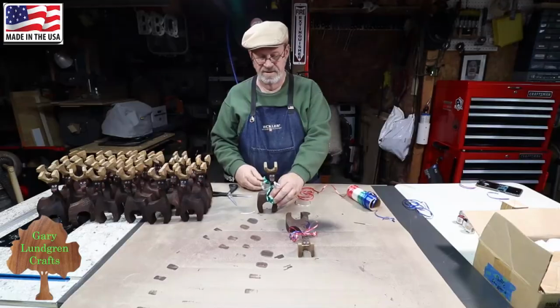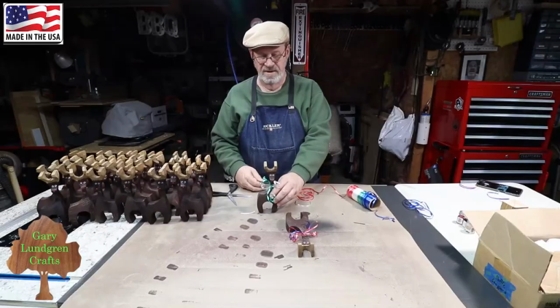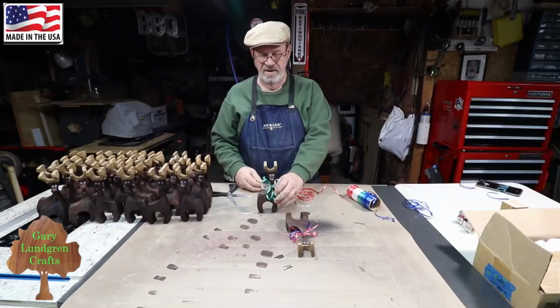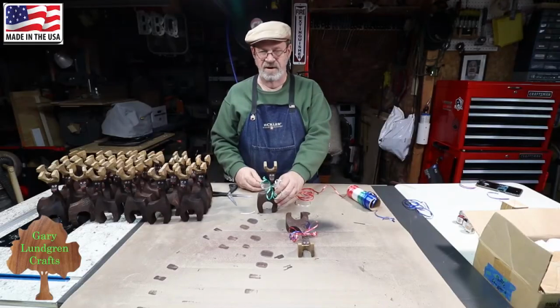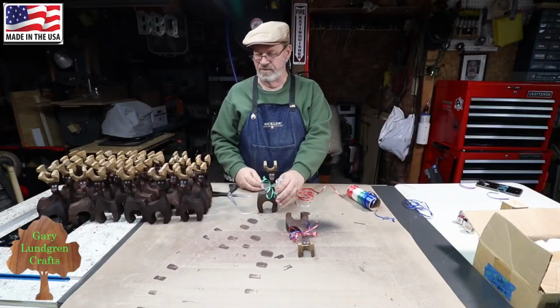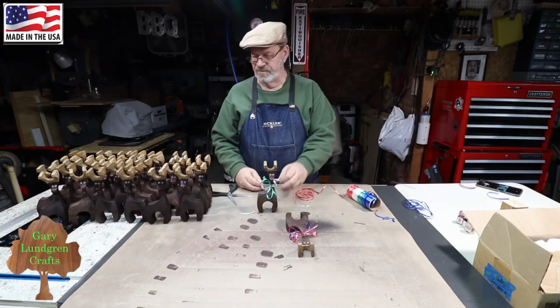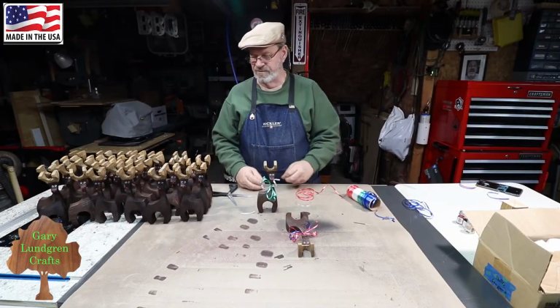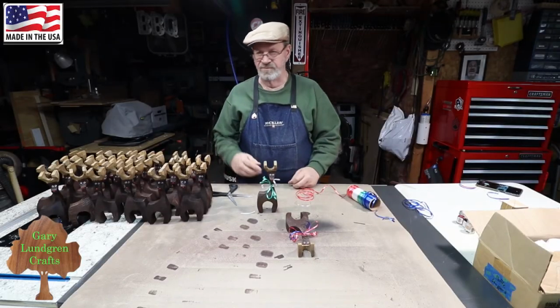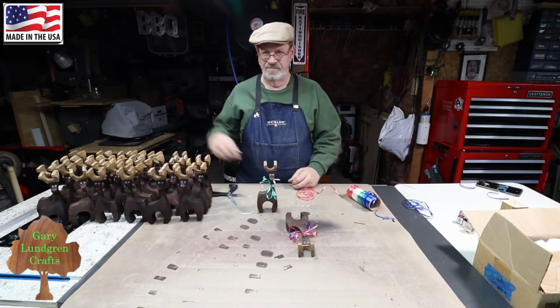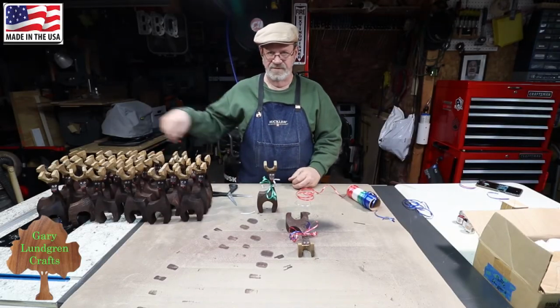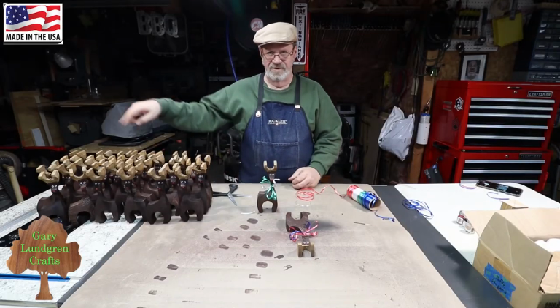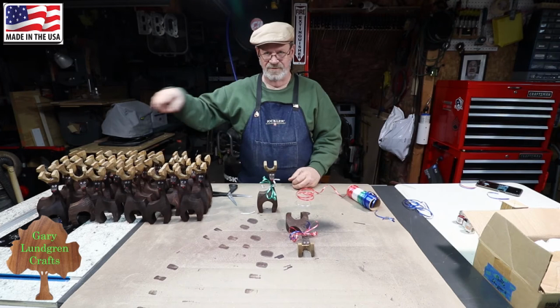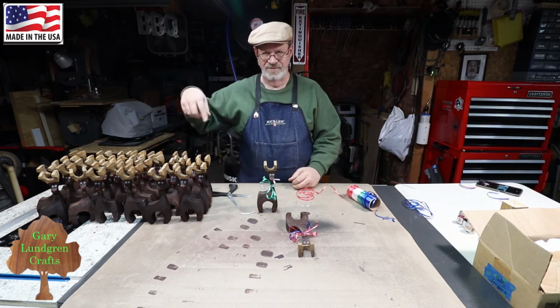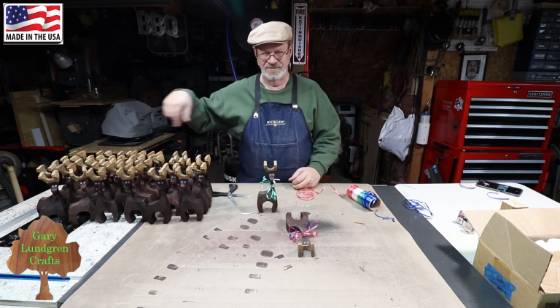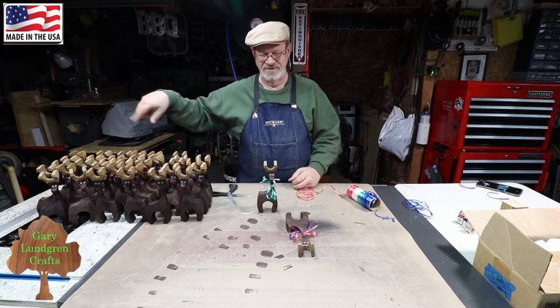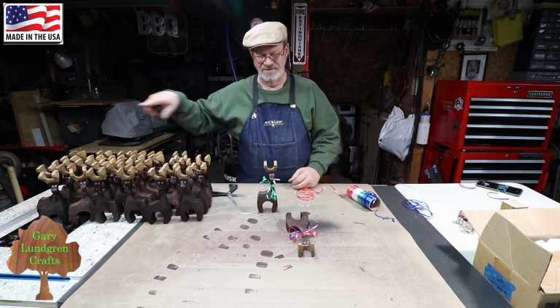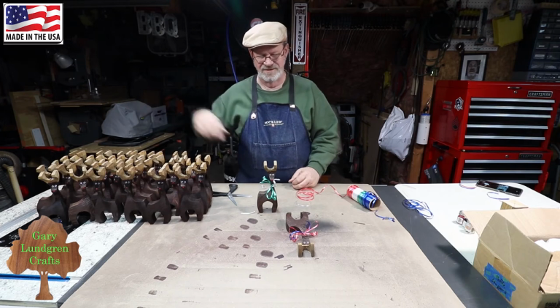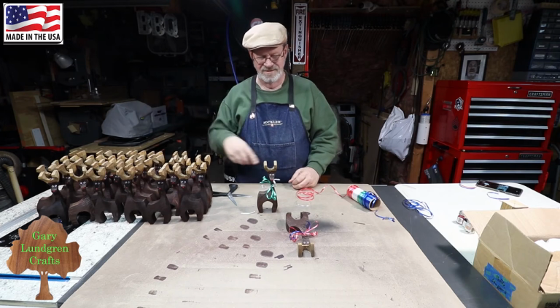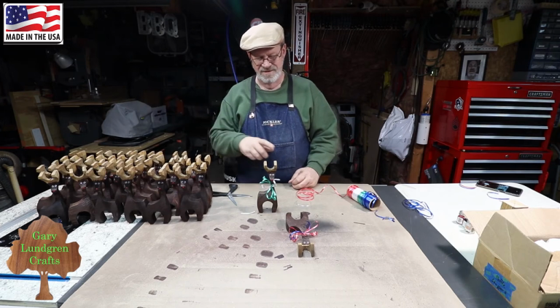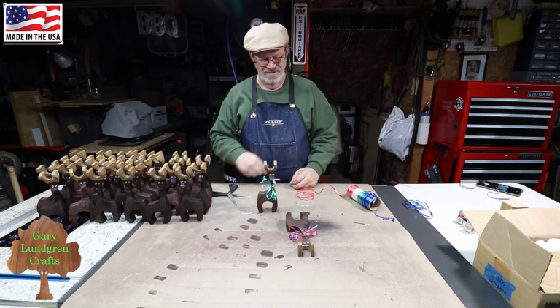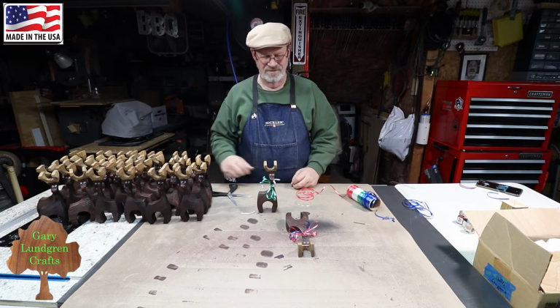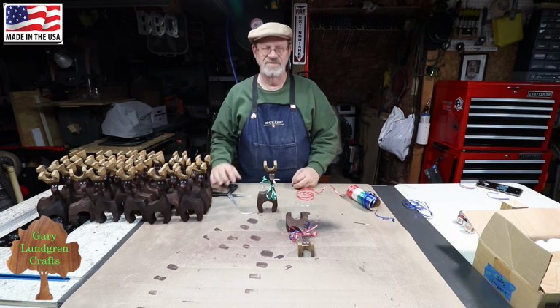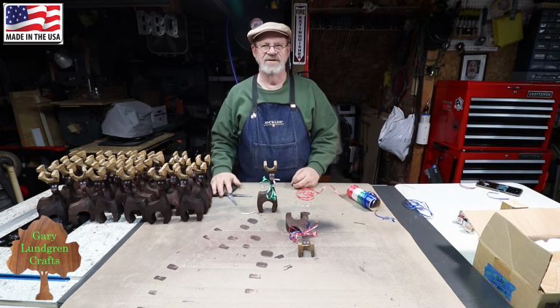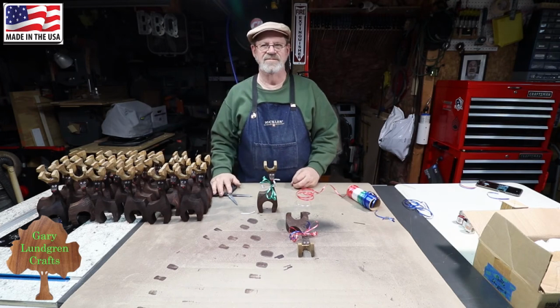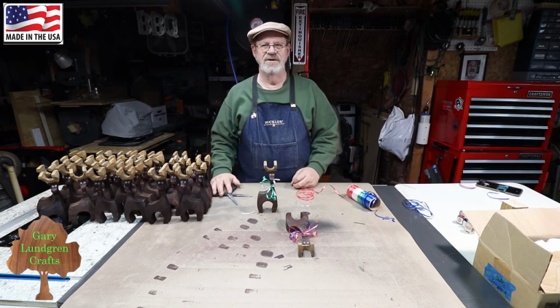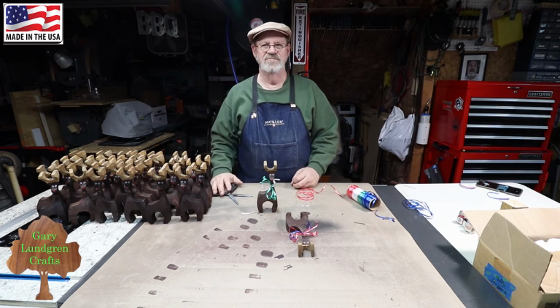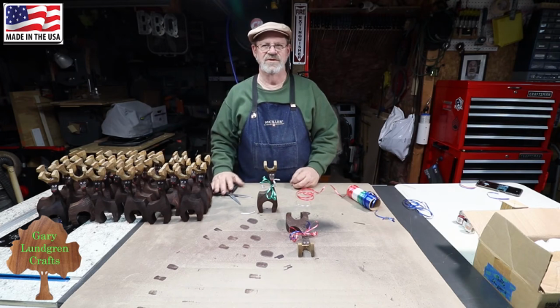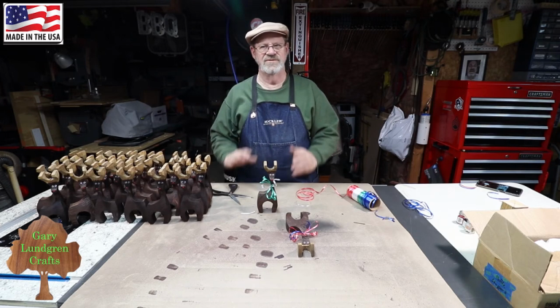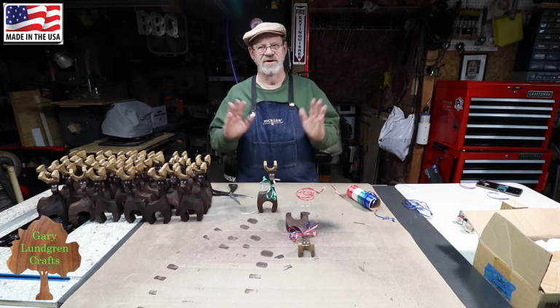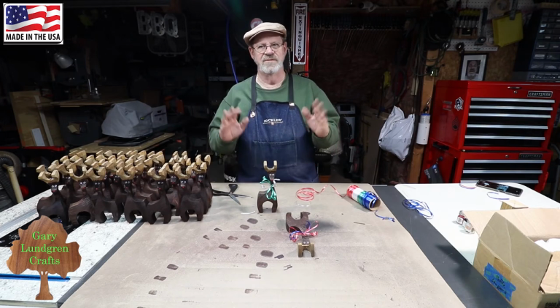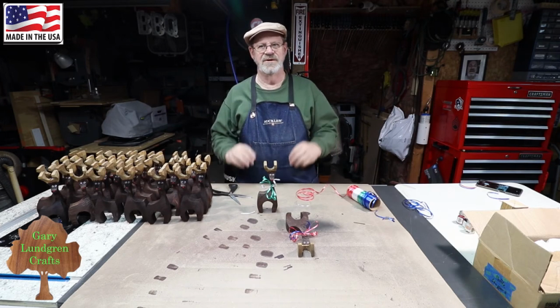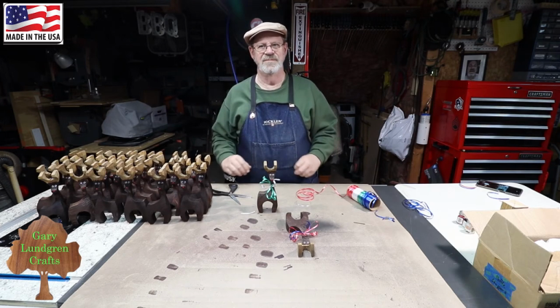I'll go through all the rest of these here and do the same thing — this is how we make them.